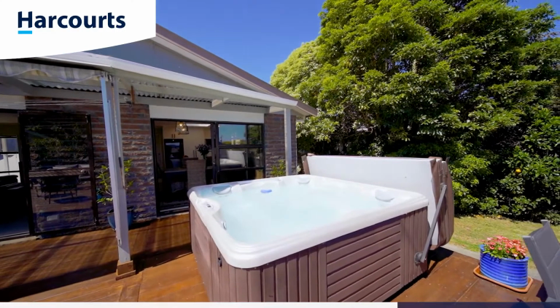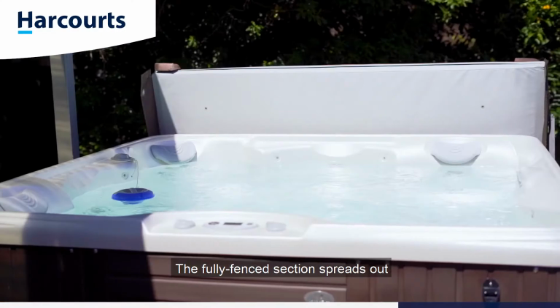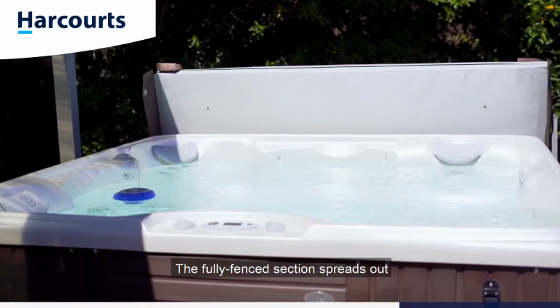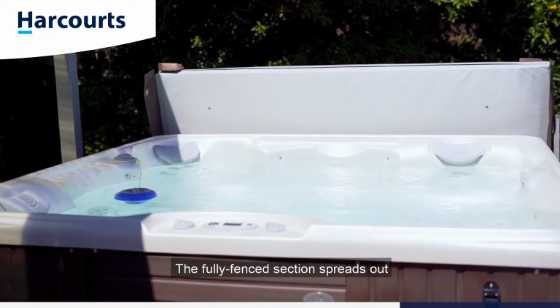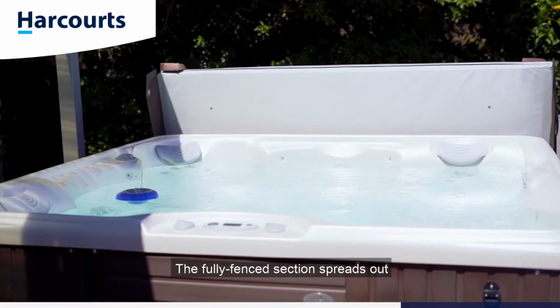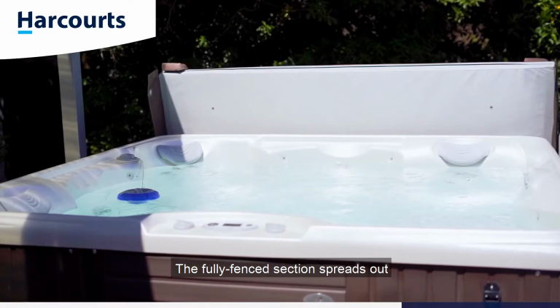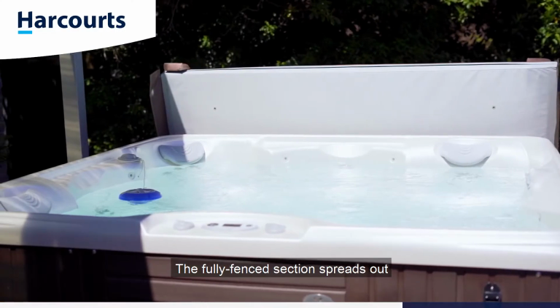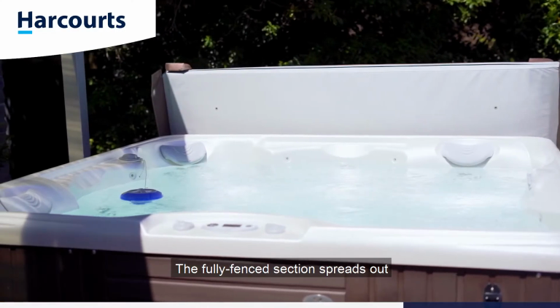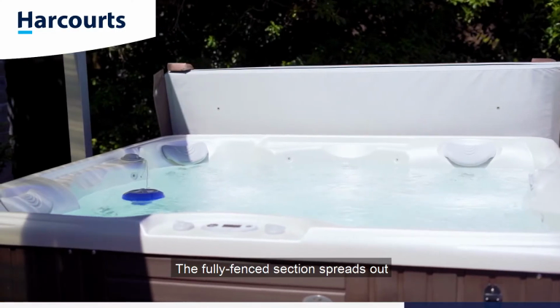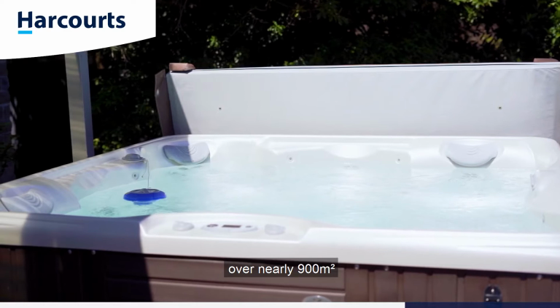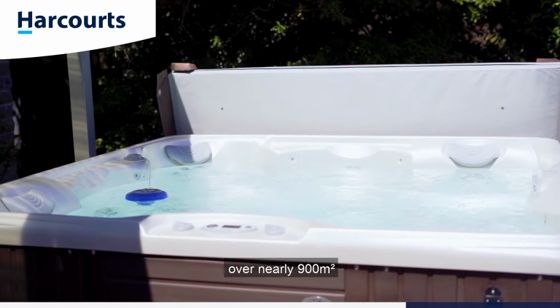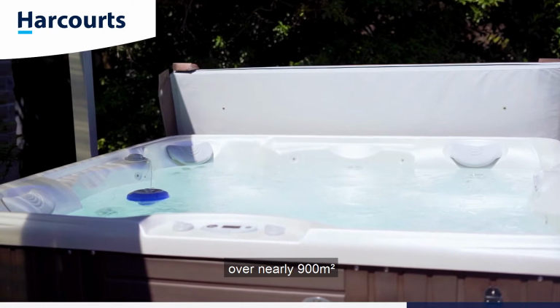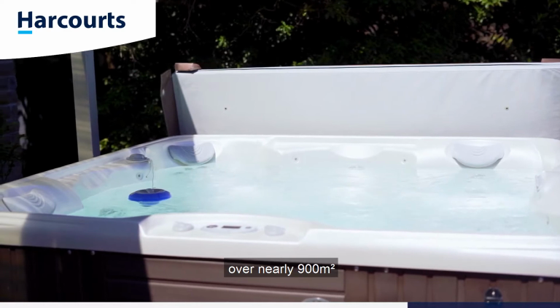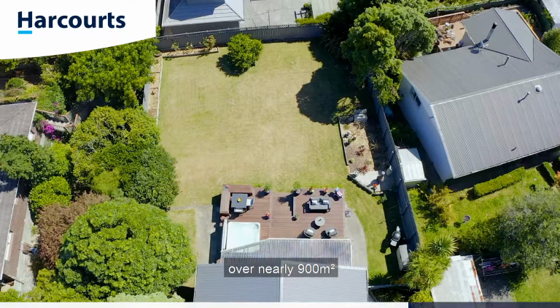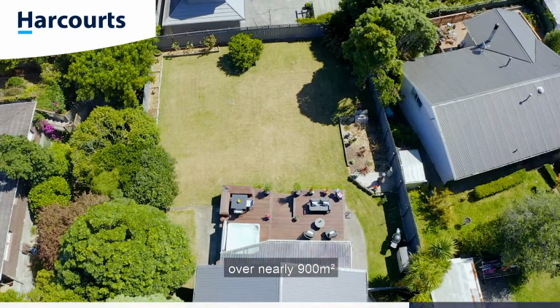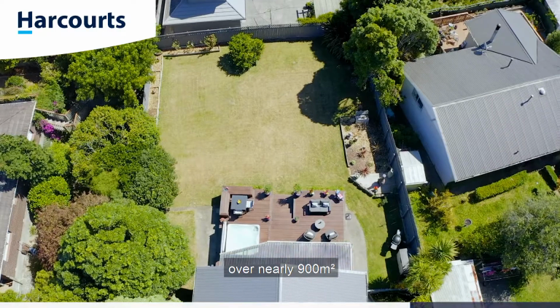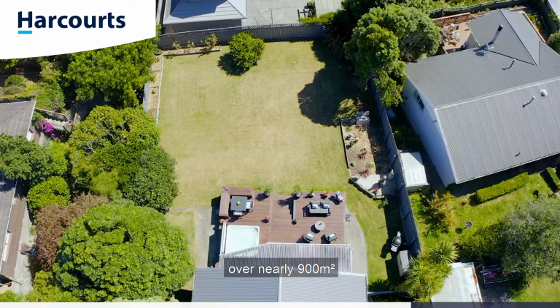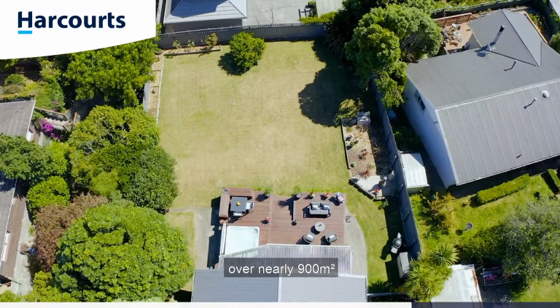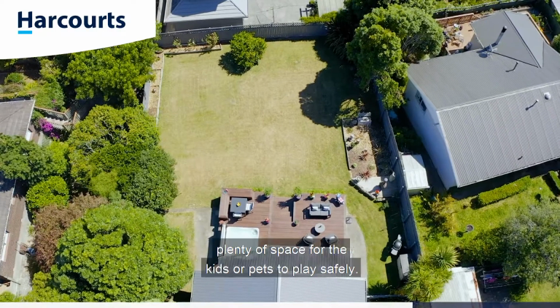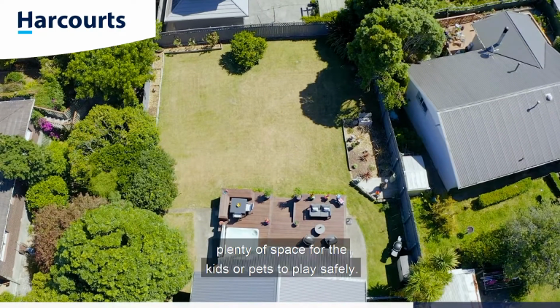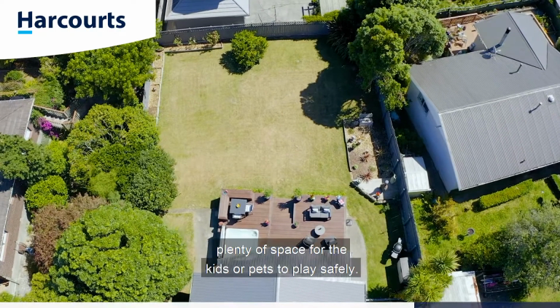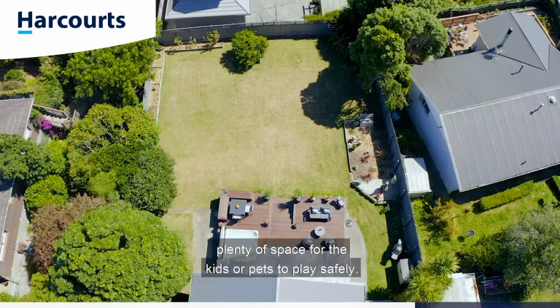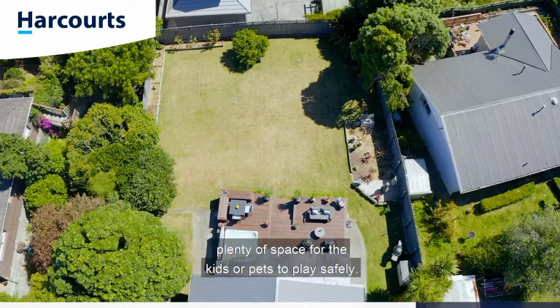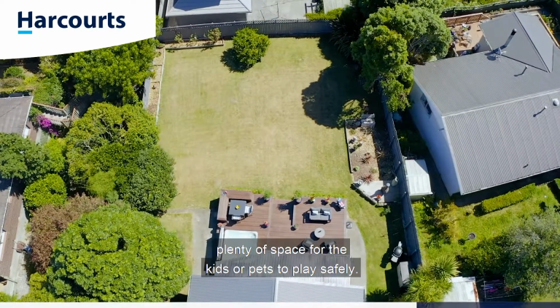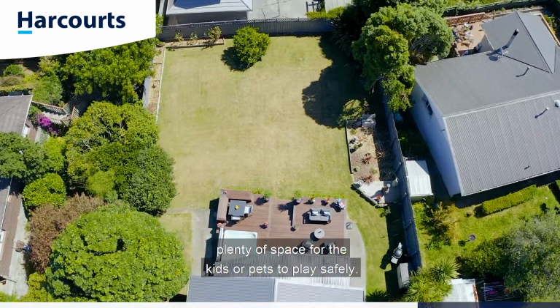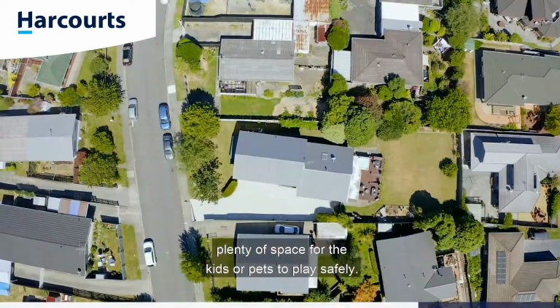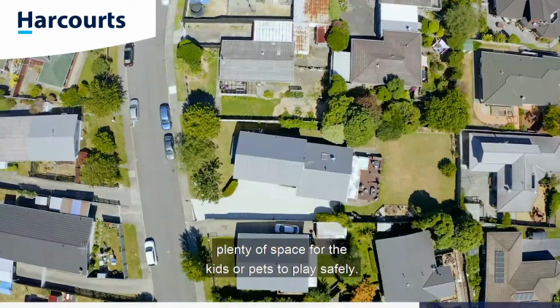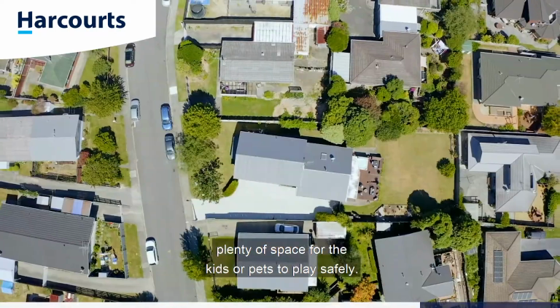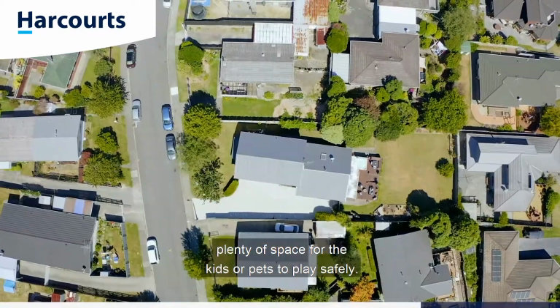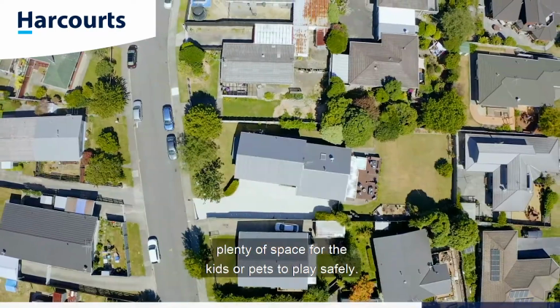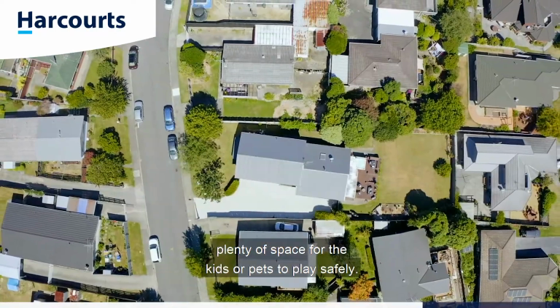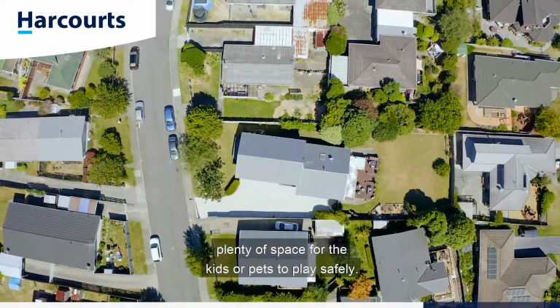The fully fenced section spreads out over nearly 900 square metres — plenty of space for the kids or pets to play safely.